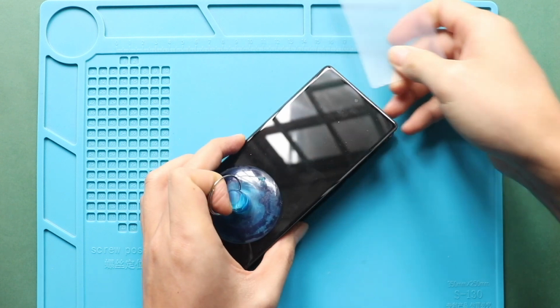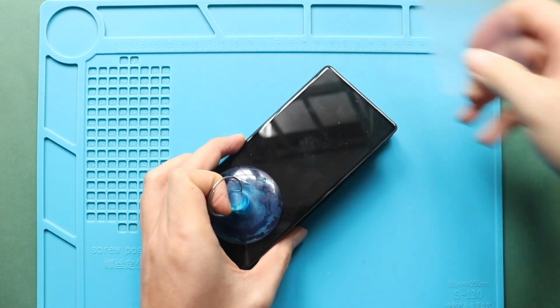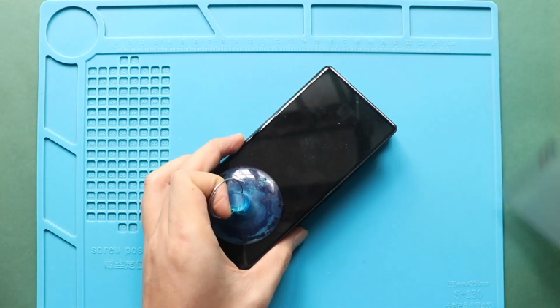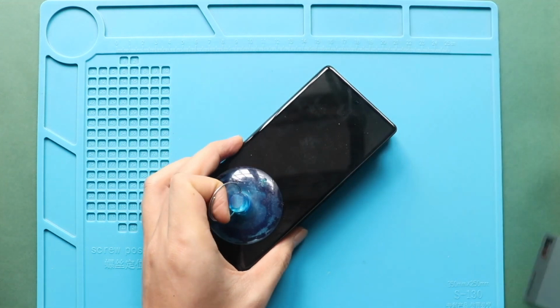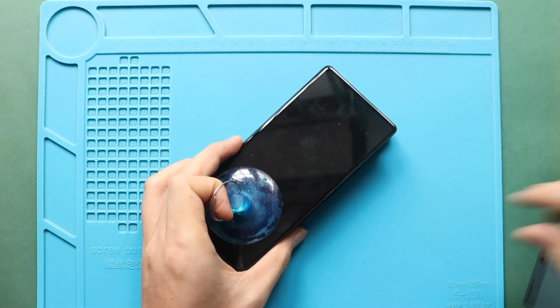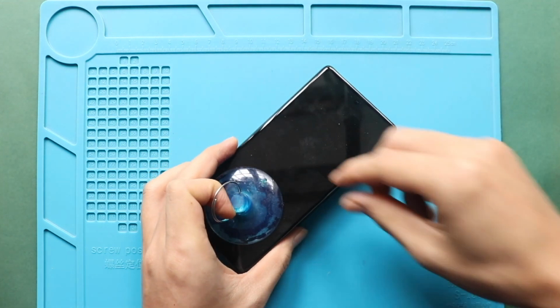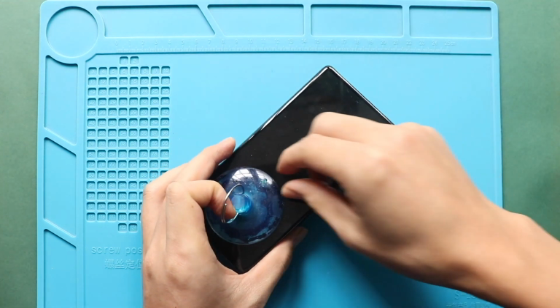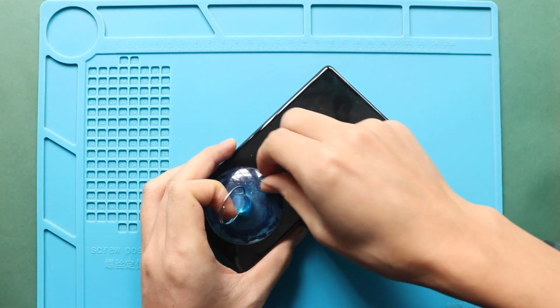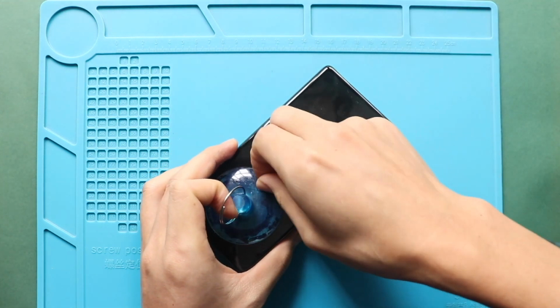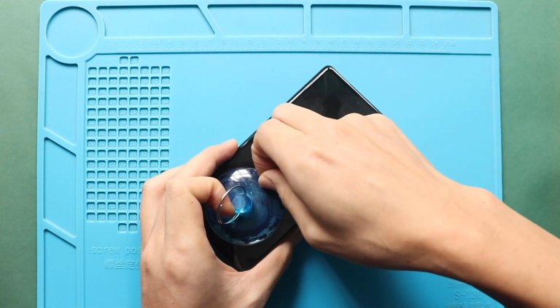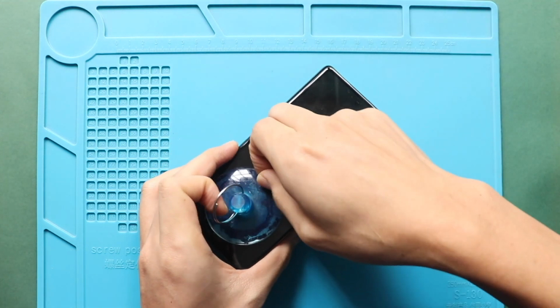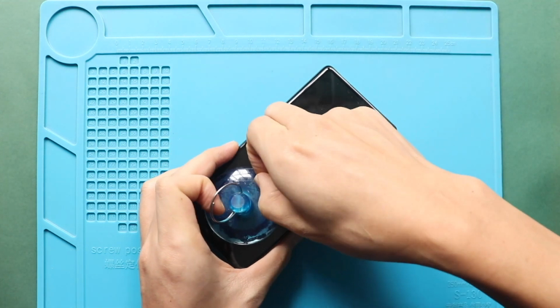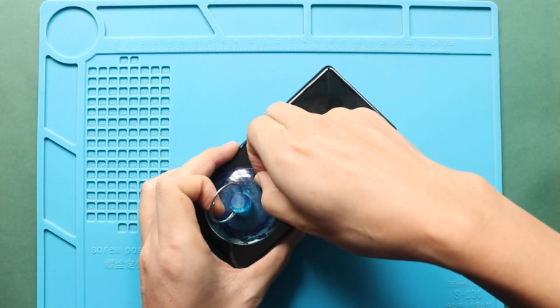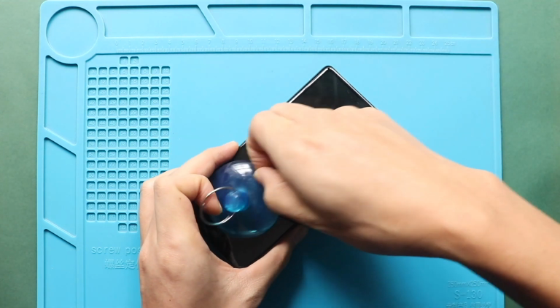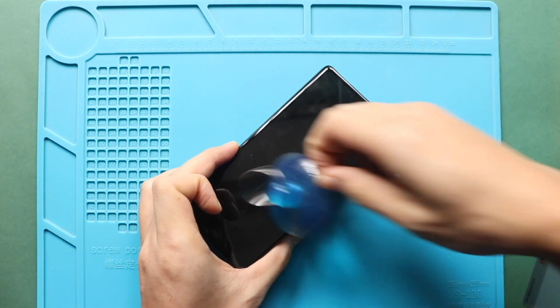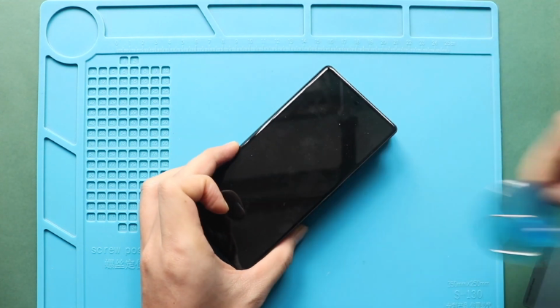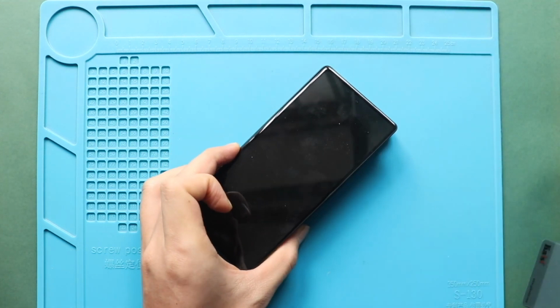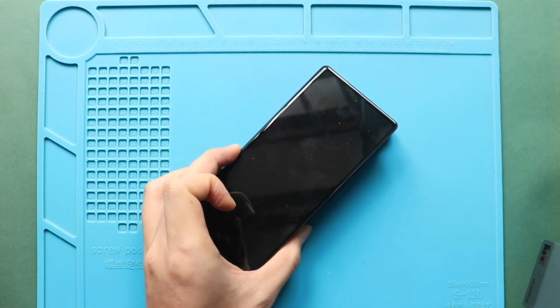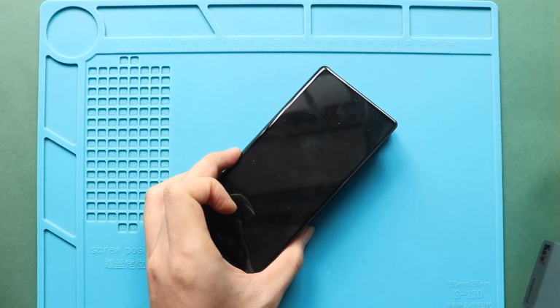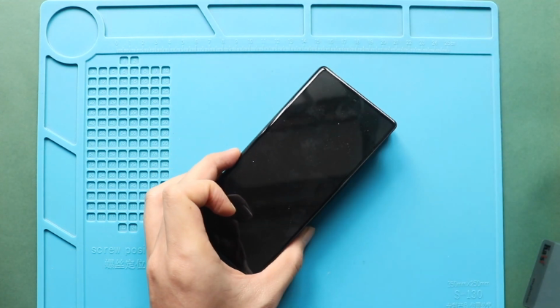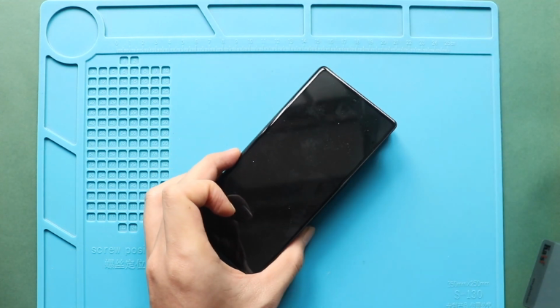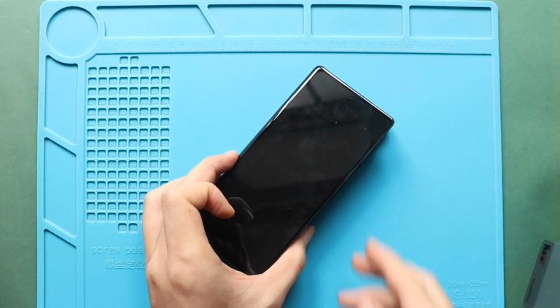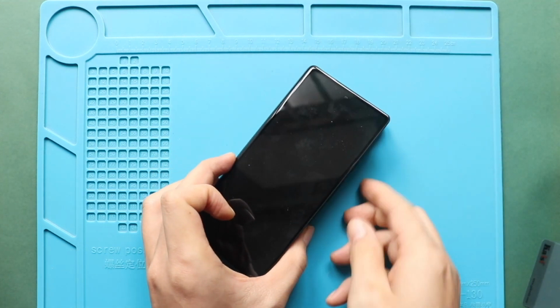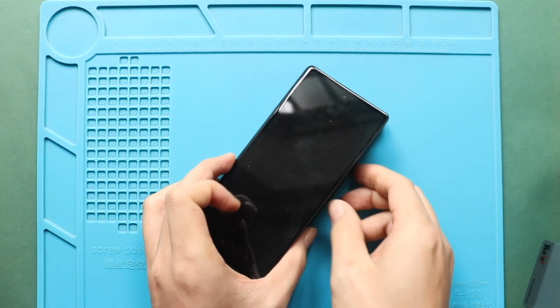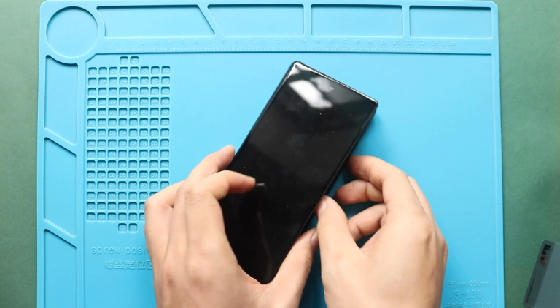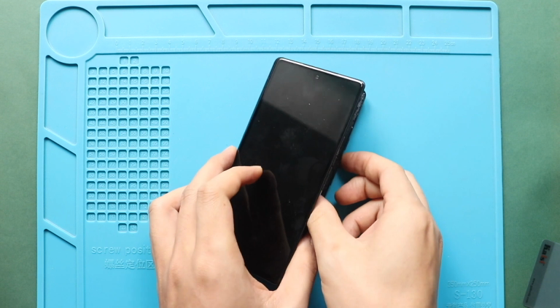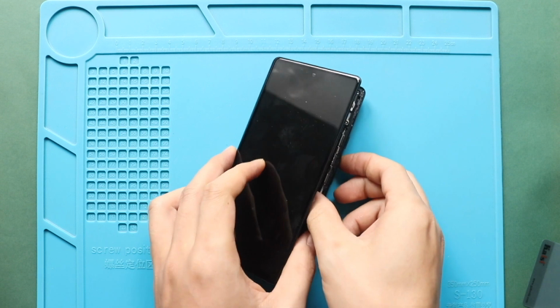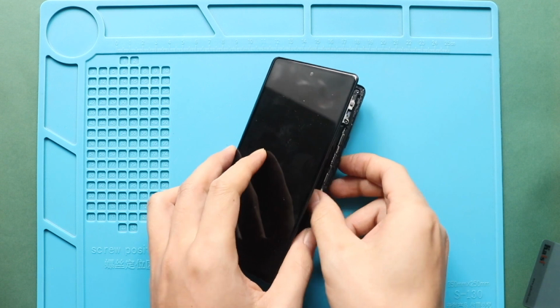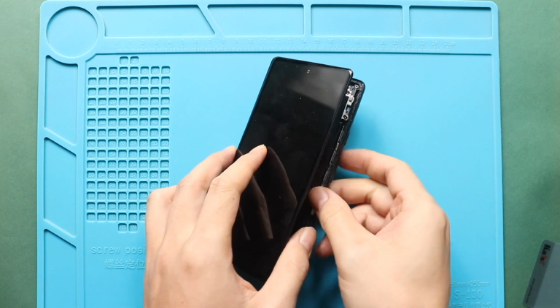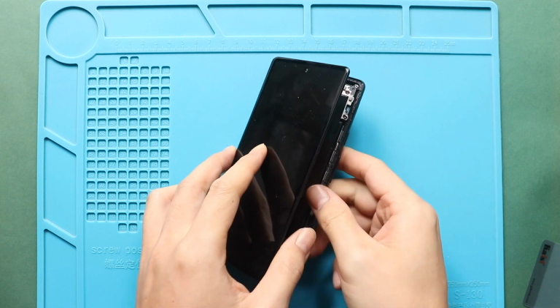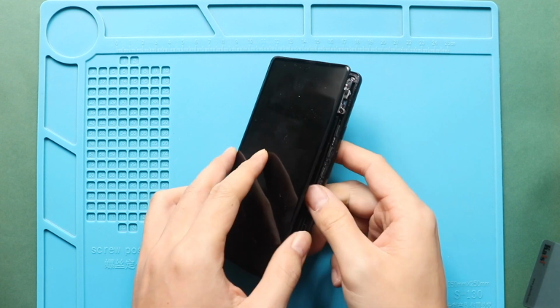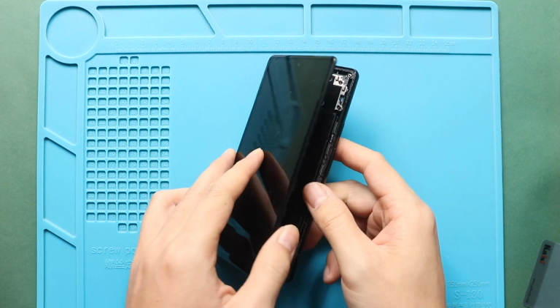Next, lift the screen gradually from the right-hand side to the left-hand side and keep it like an open book.